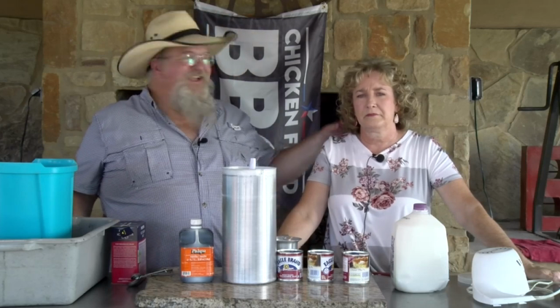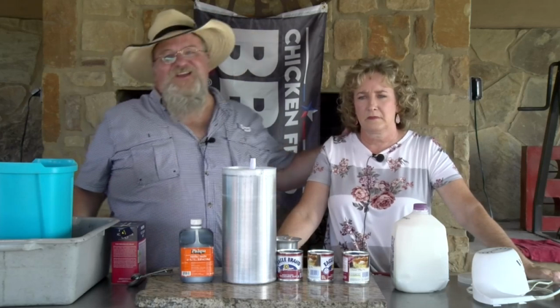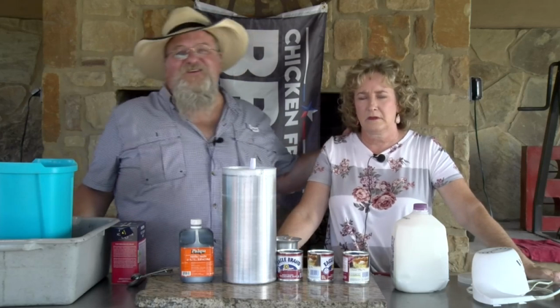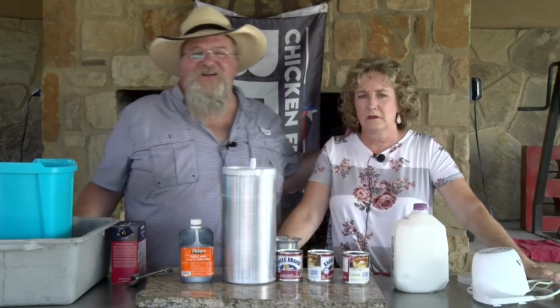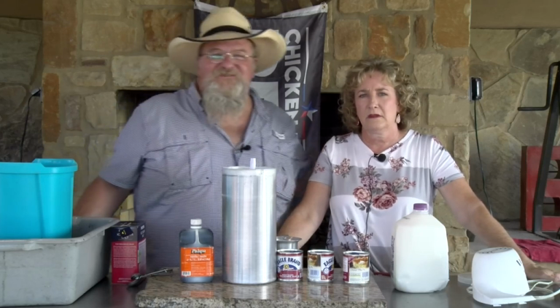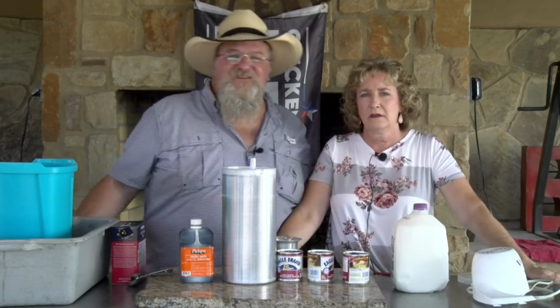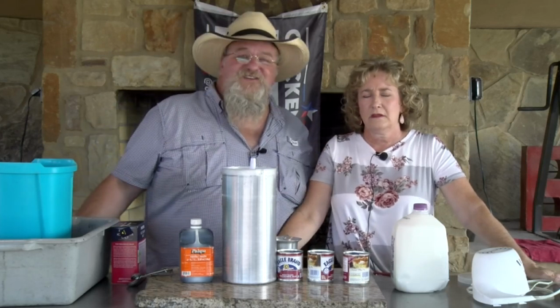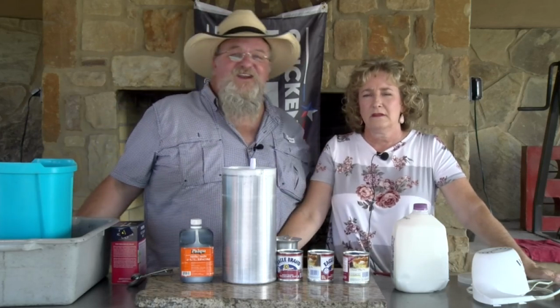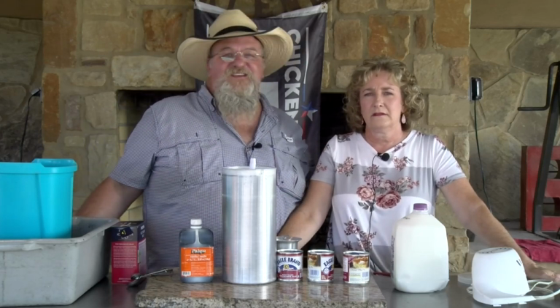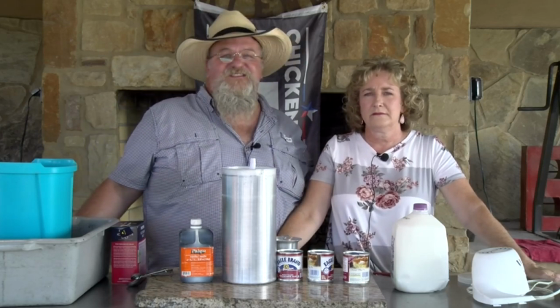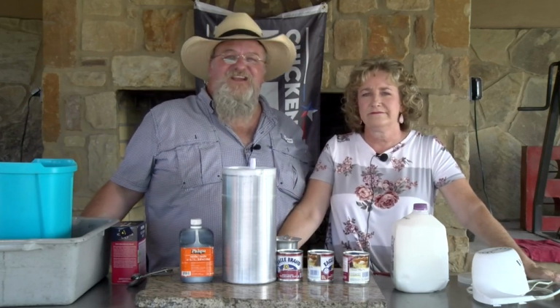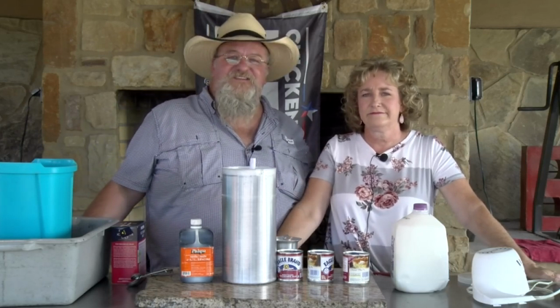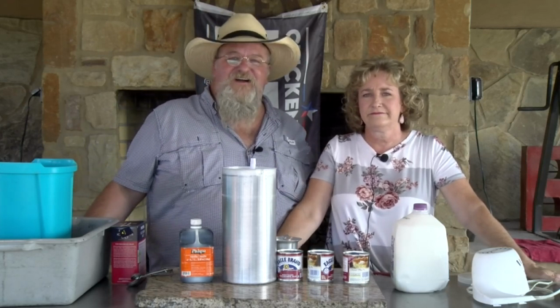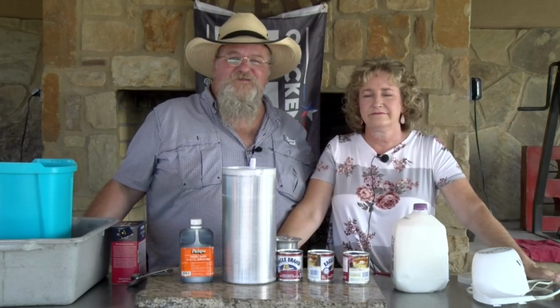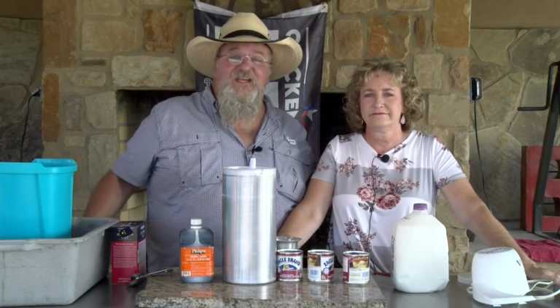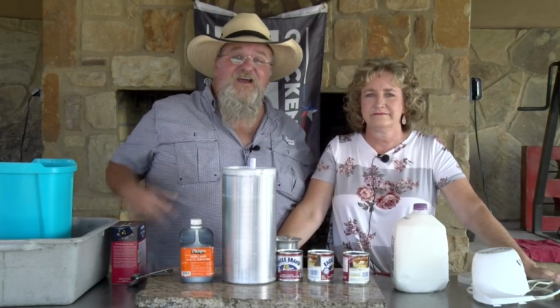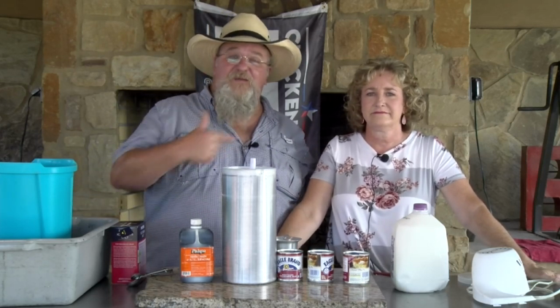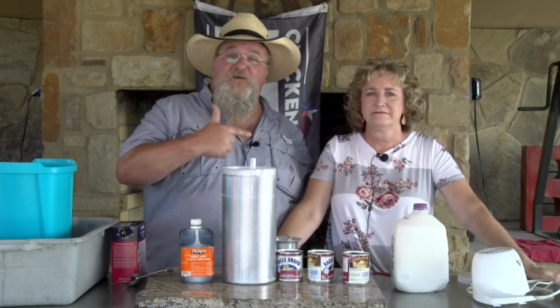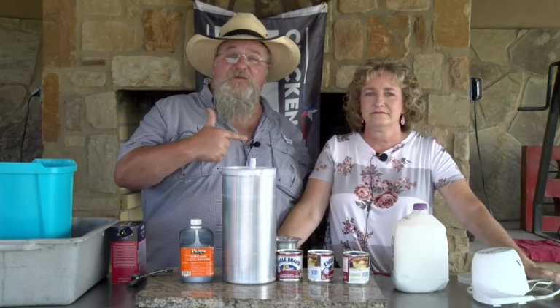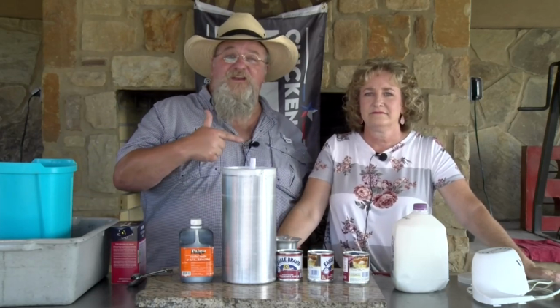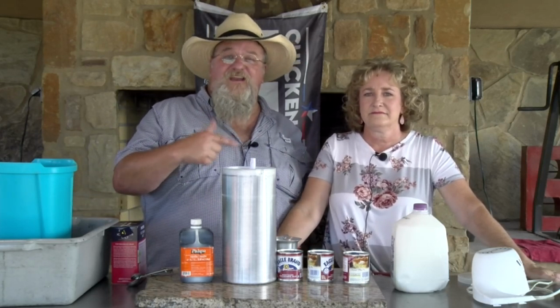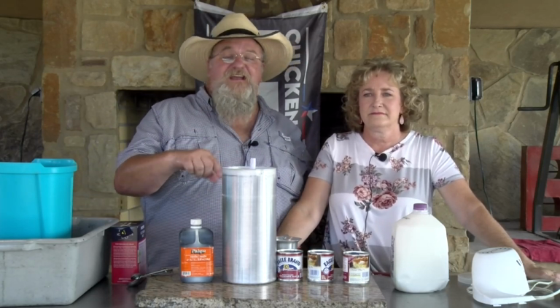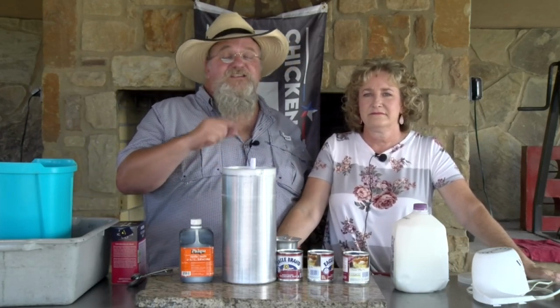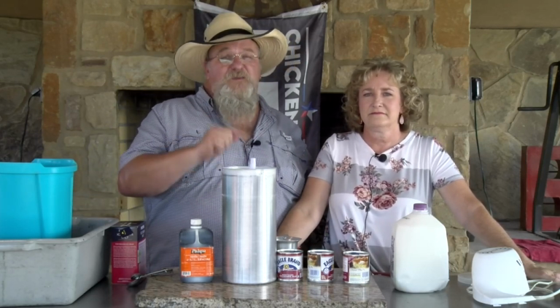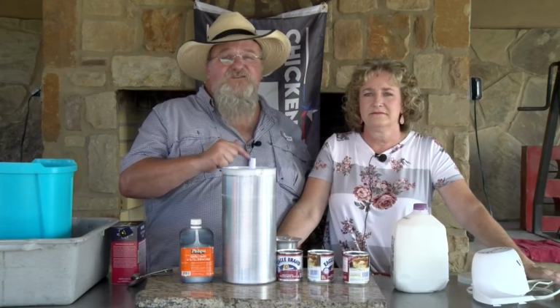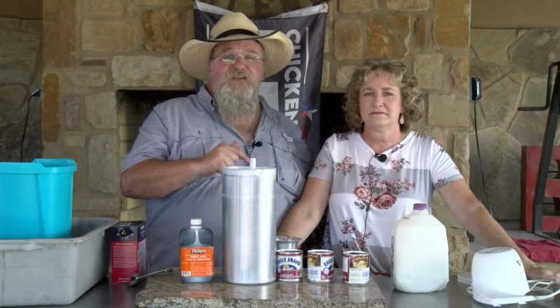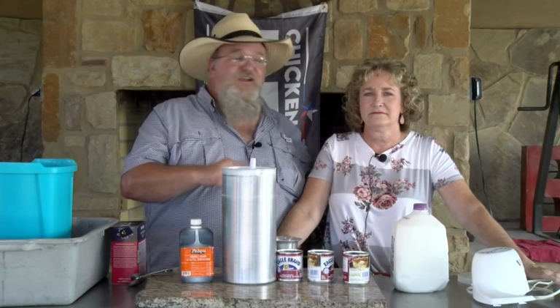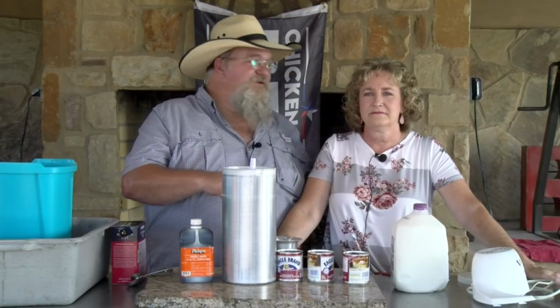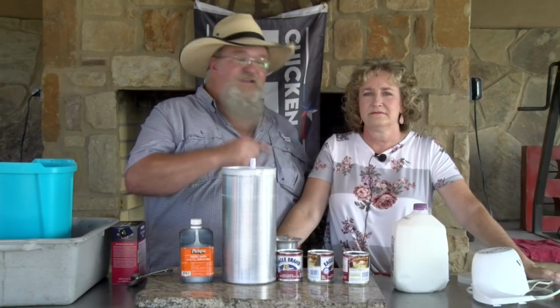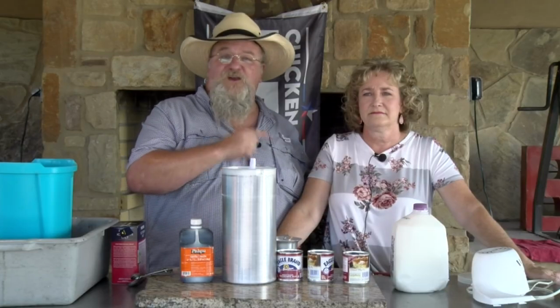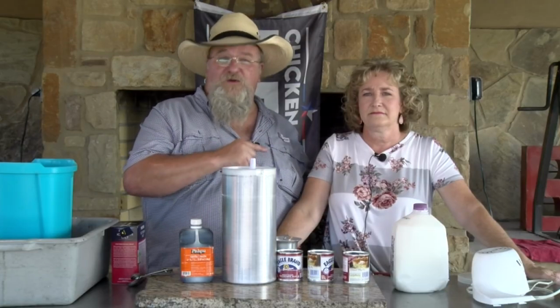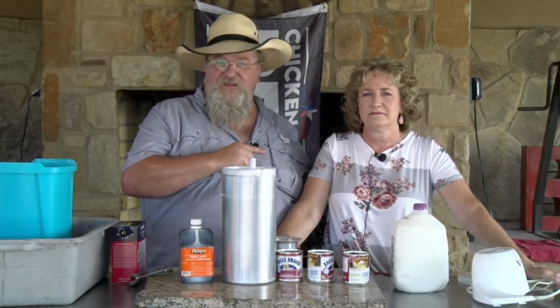Hello there, I'm Chef Johnny. This is Texas Style Cuisine. Got Libby with me tonight. Special video — it's her birthday.